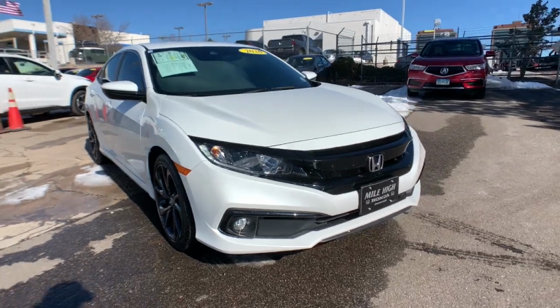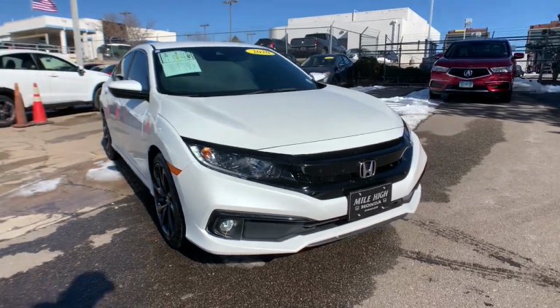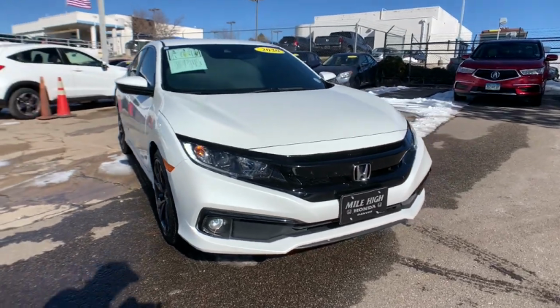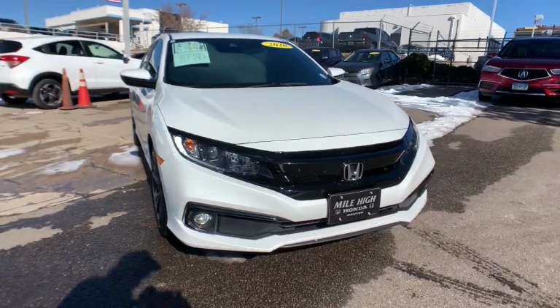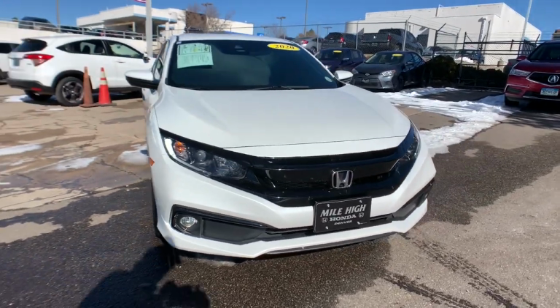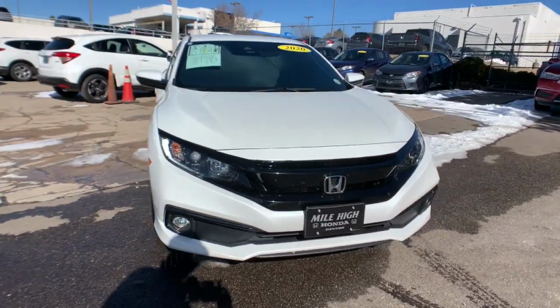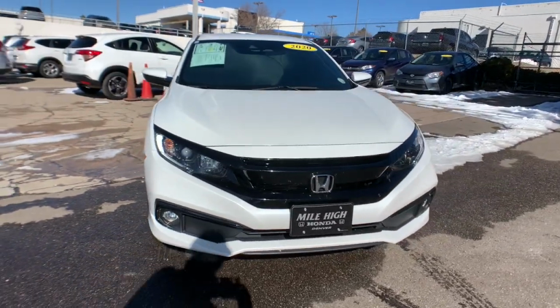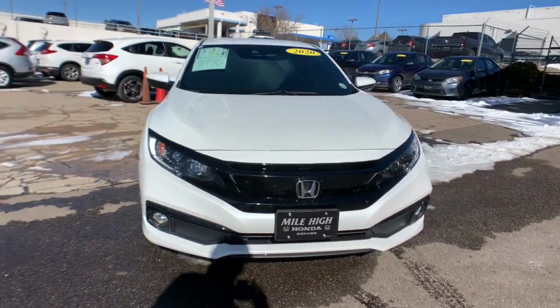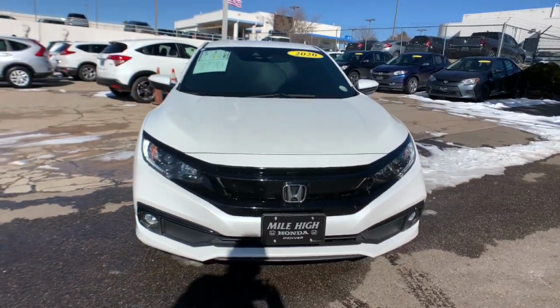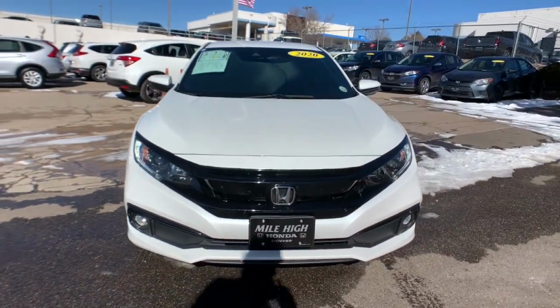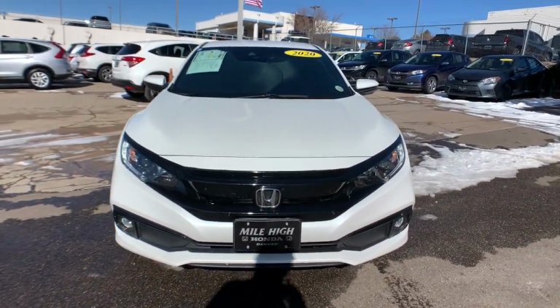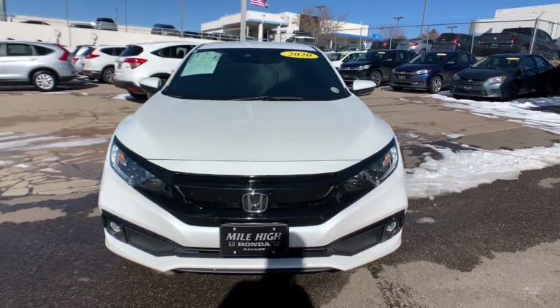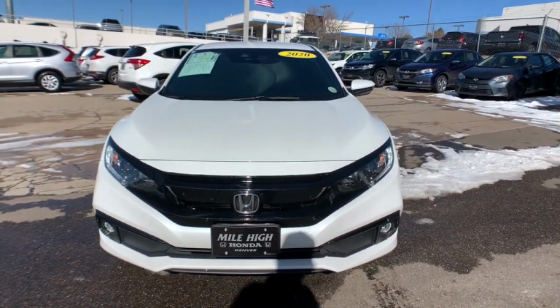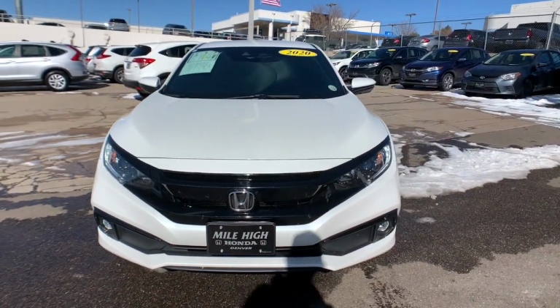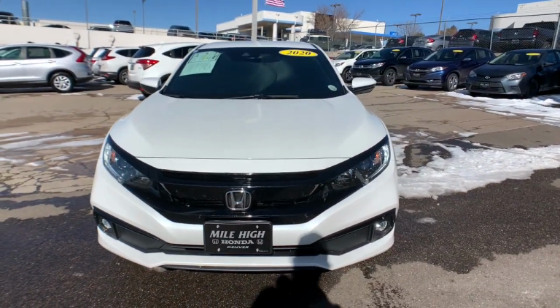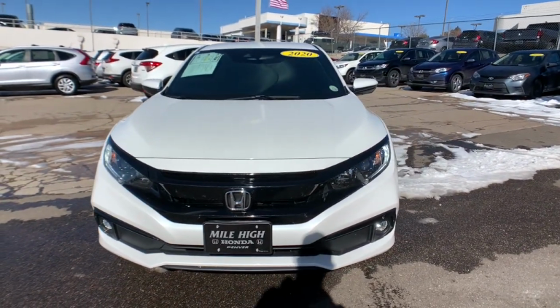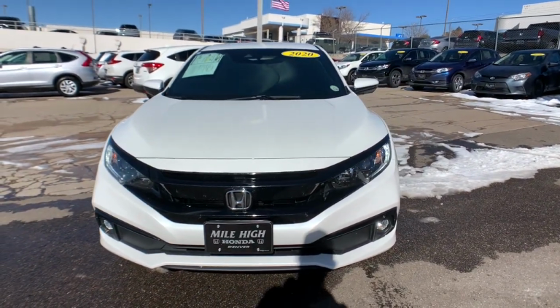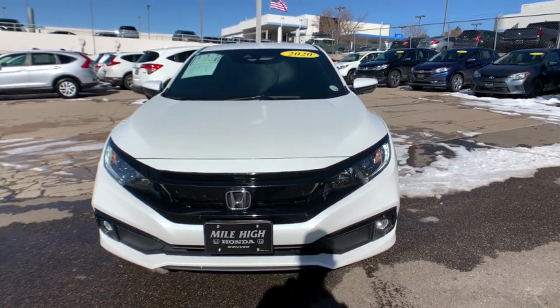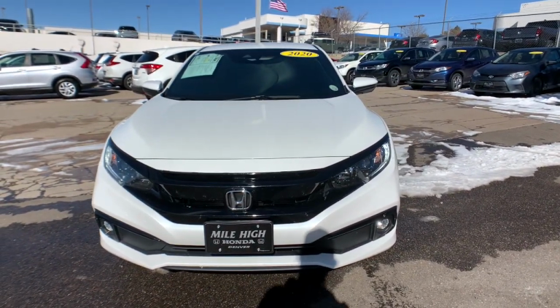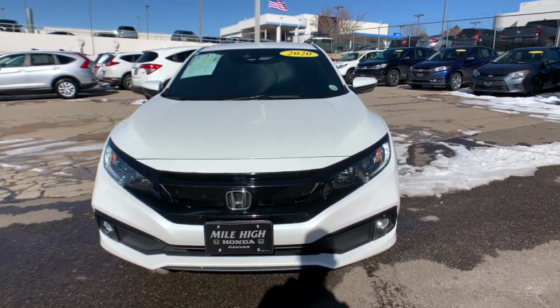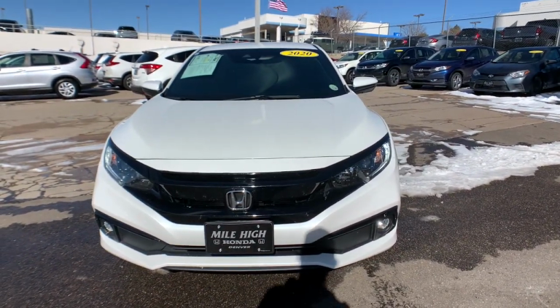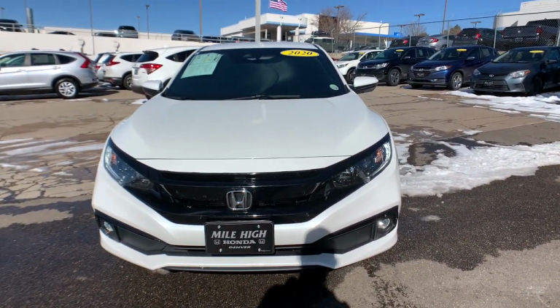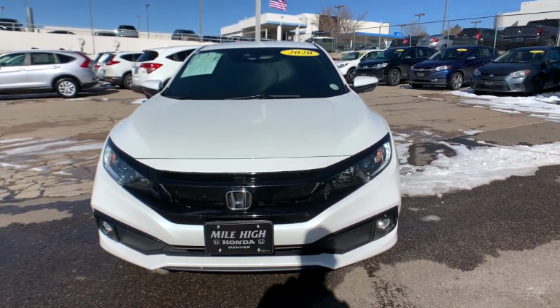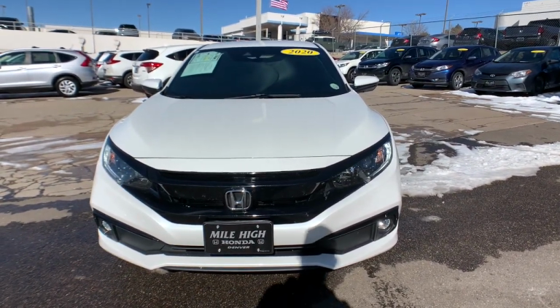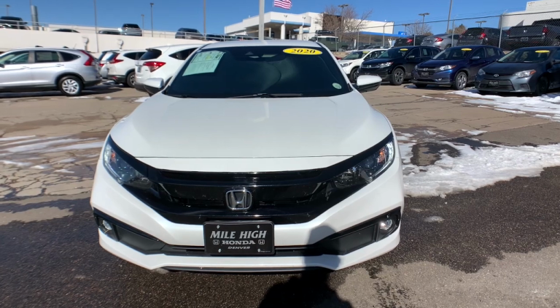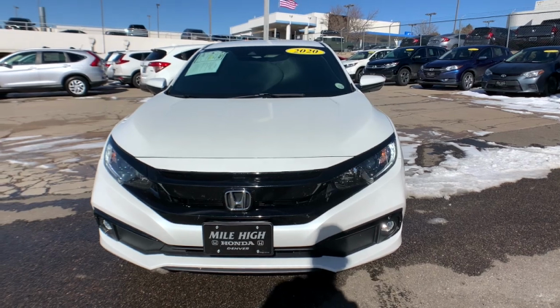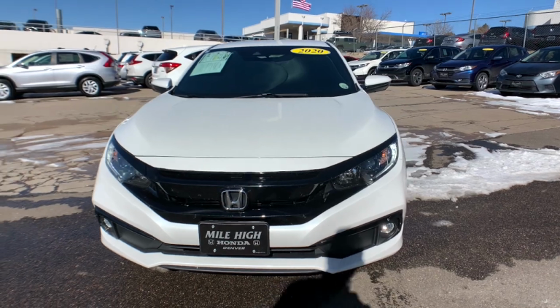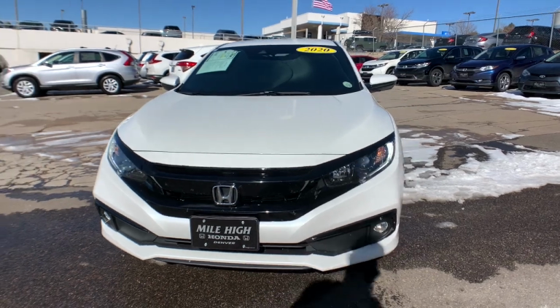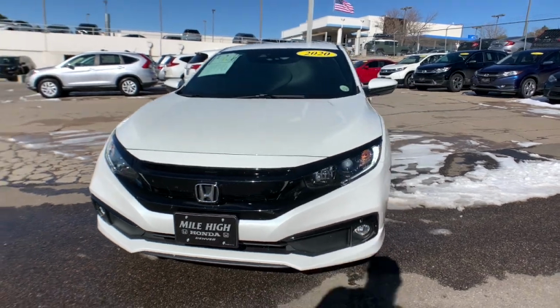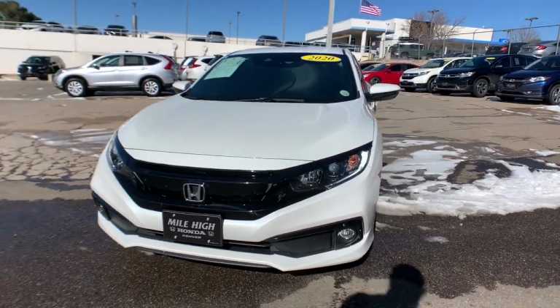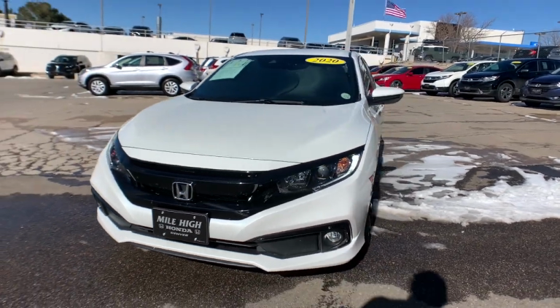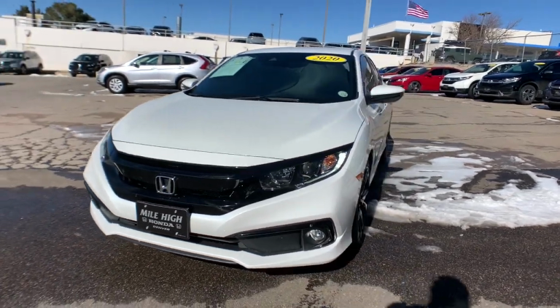Desire comes in many flavors. Crave your driving time. Get behind the wheel of the Honda Civic Coupe.